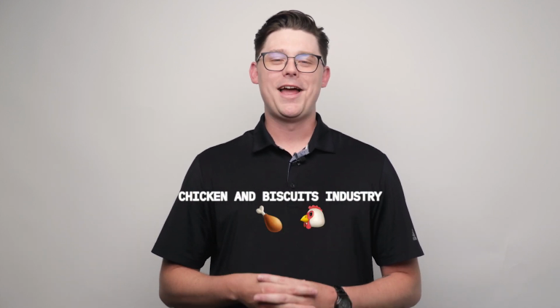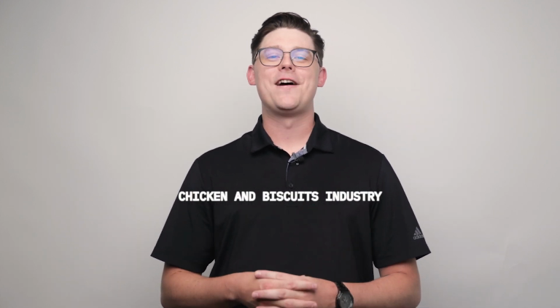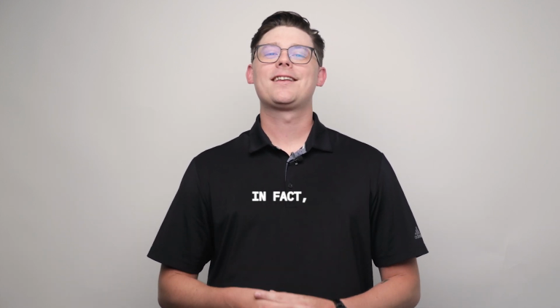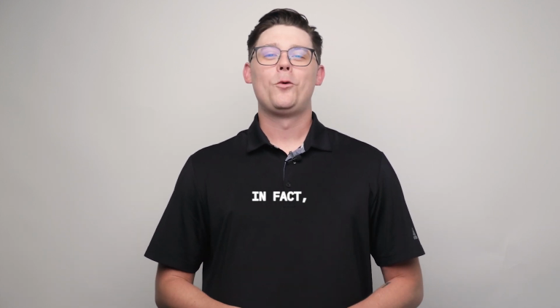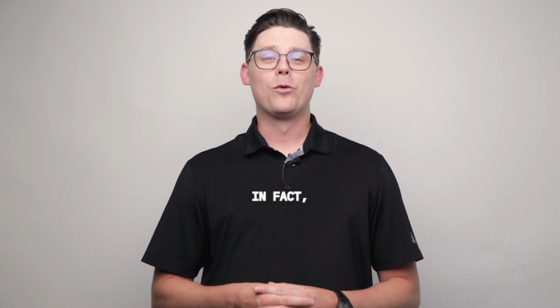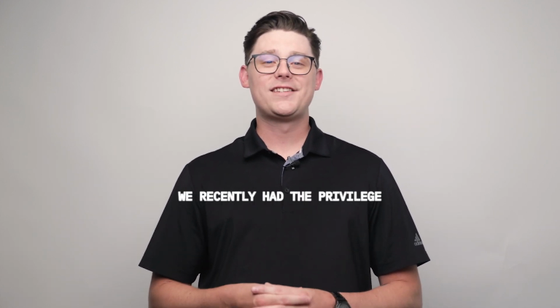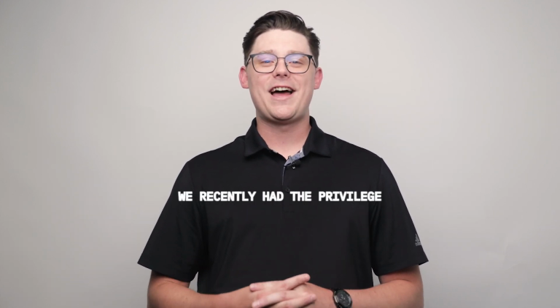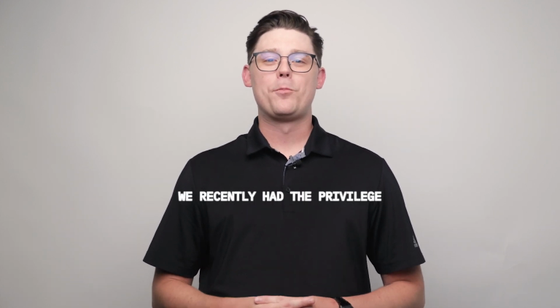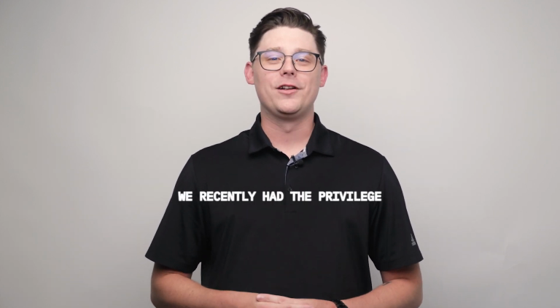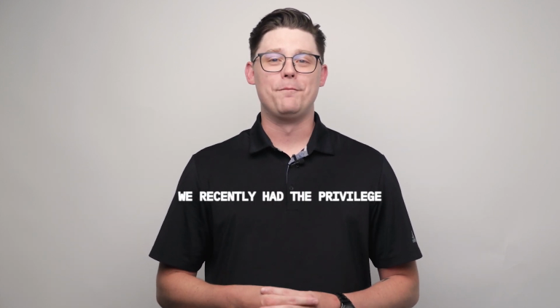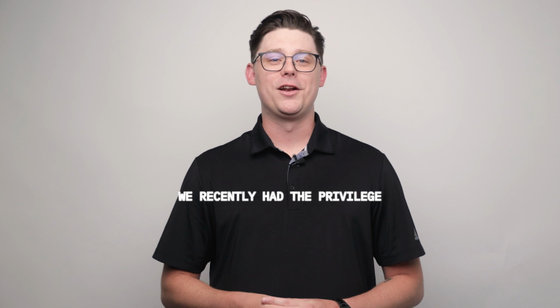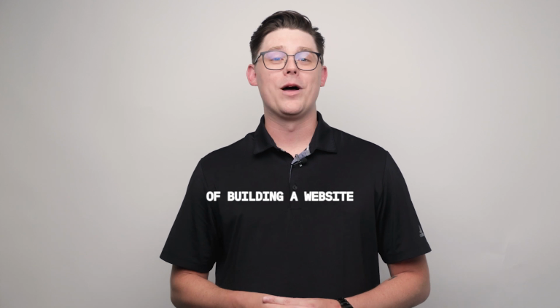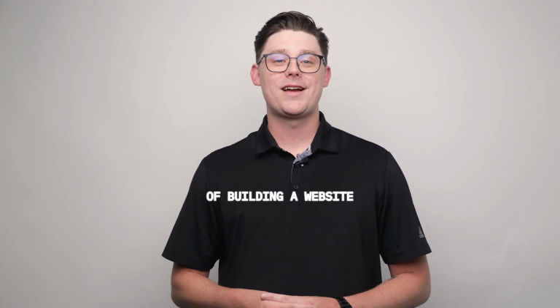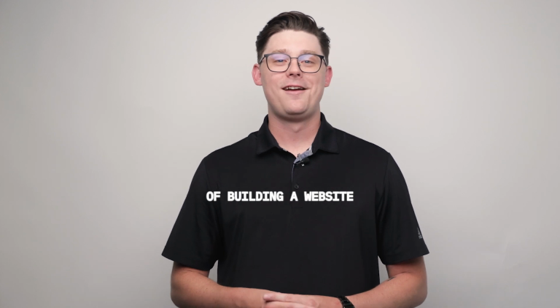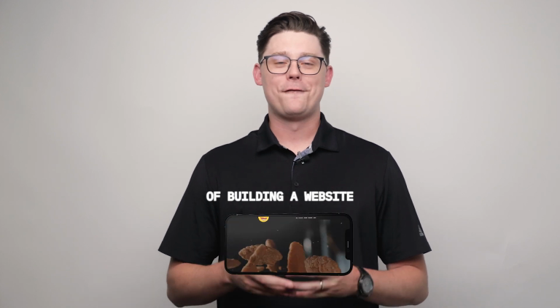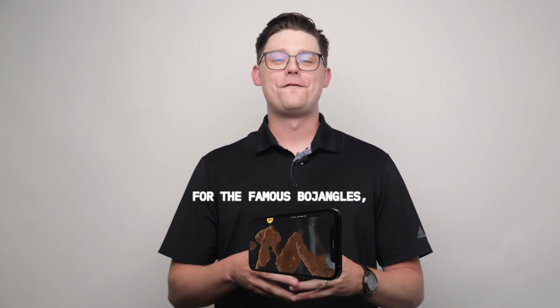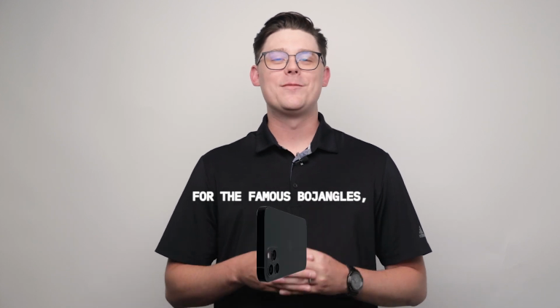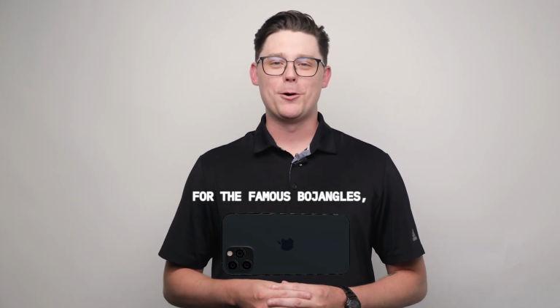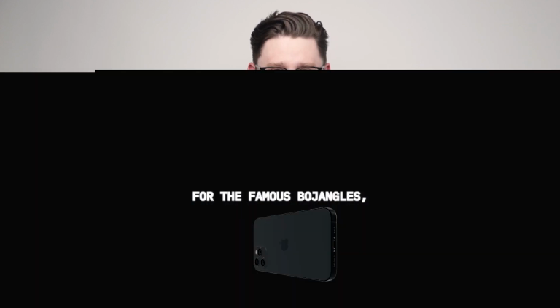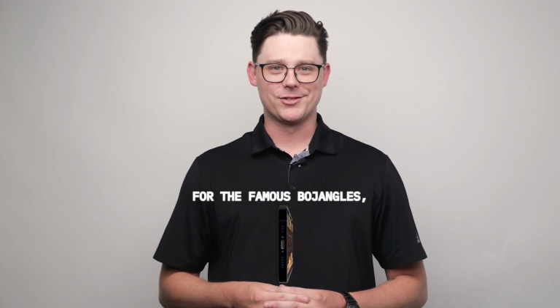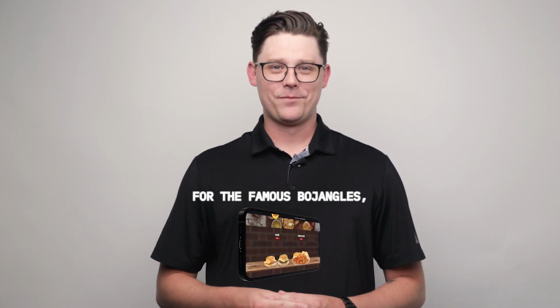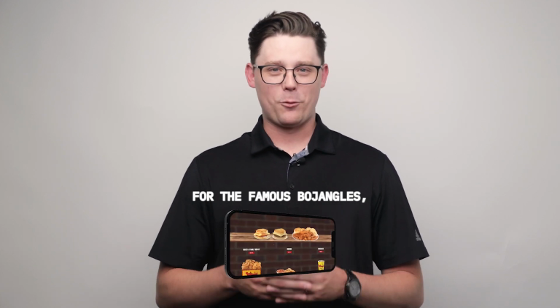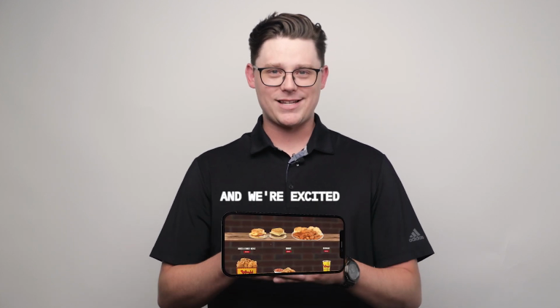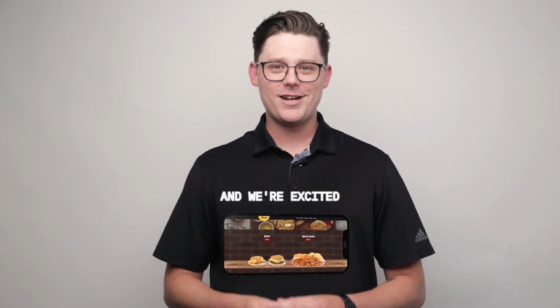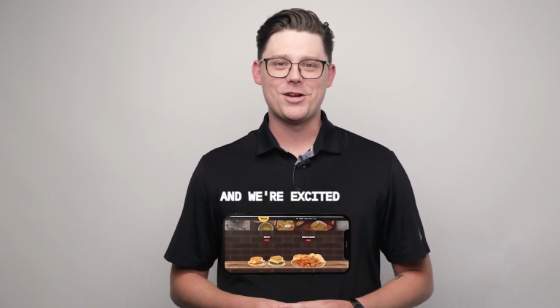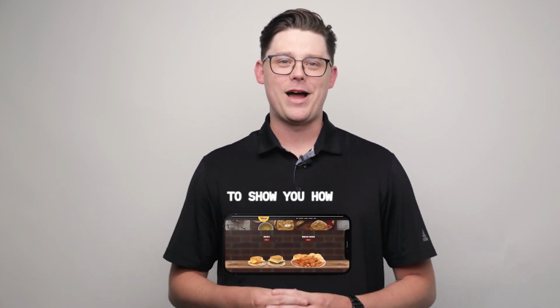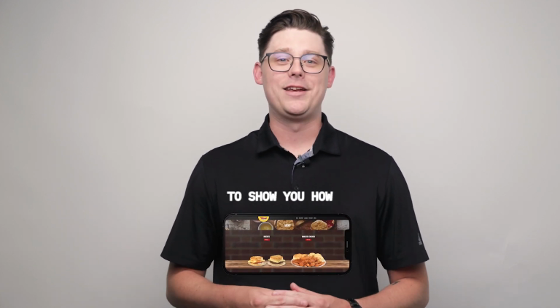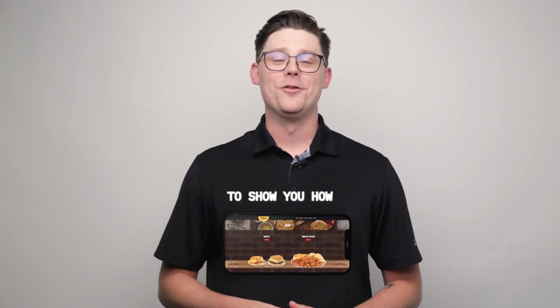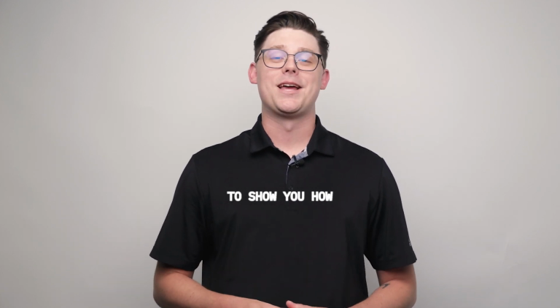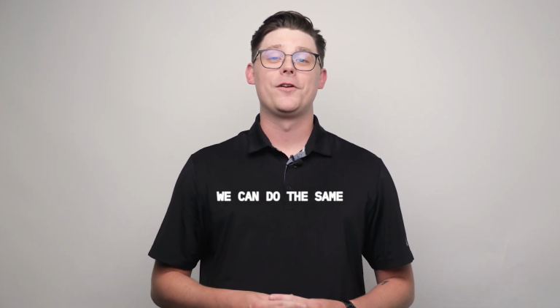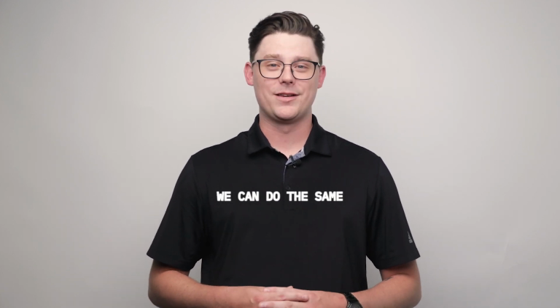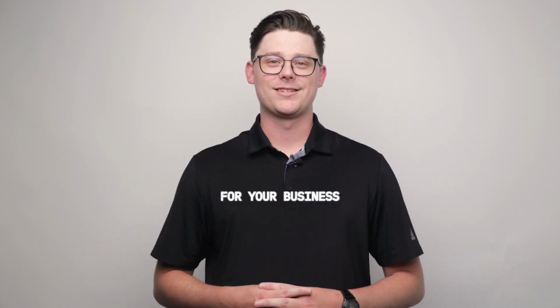In fact, we recently had the privilege of building a website for the famous Bojangles, and we're excited to show you how we can do the same for your business.